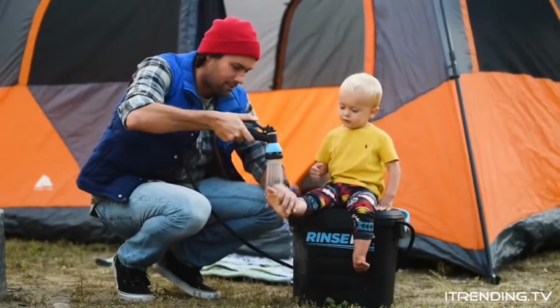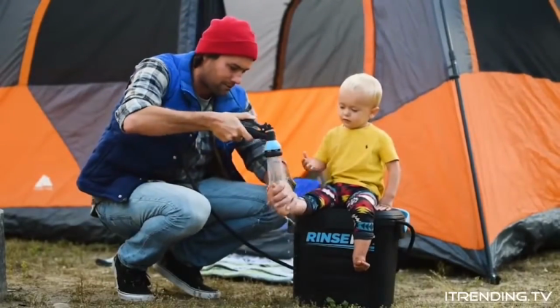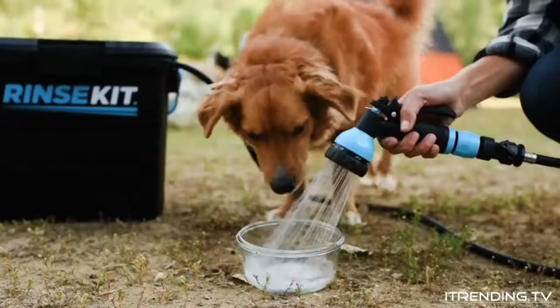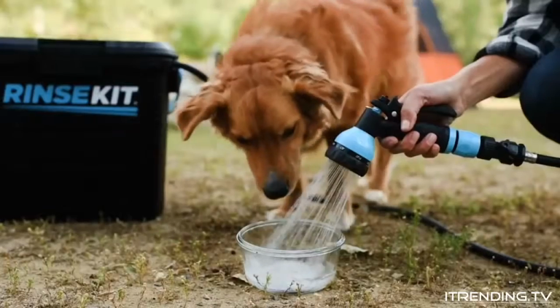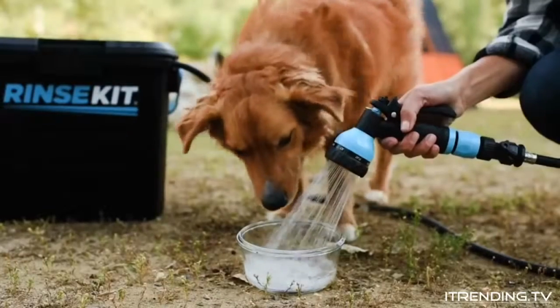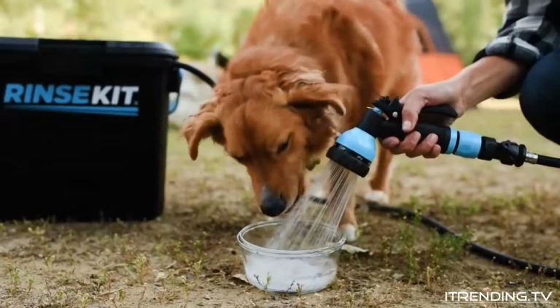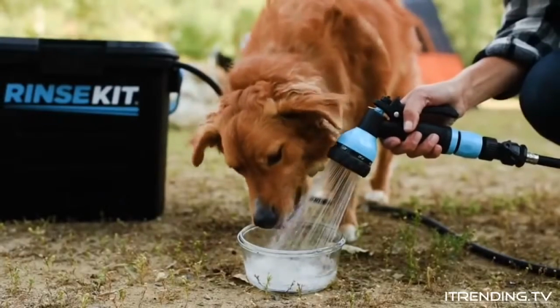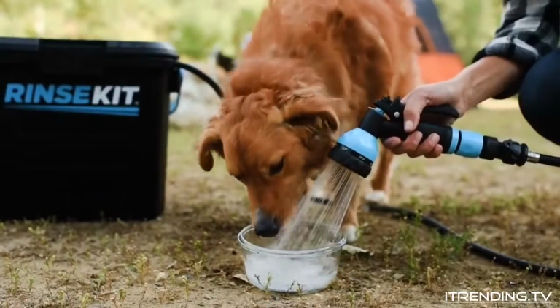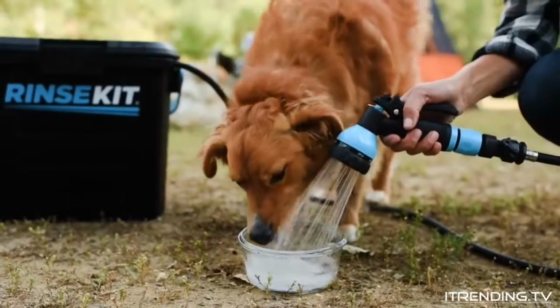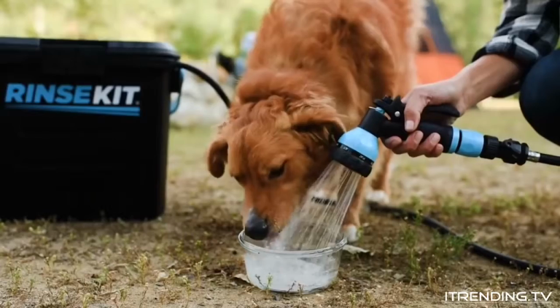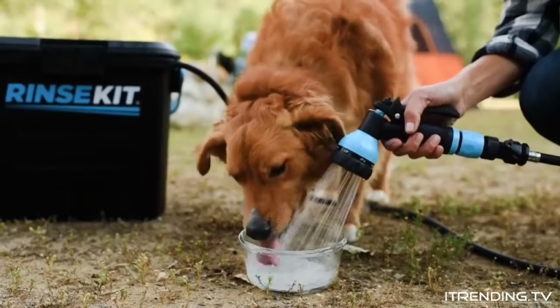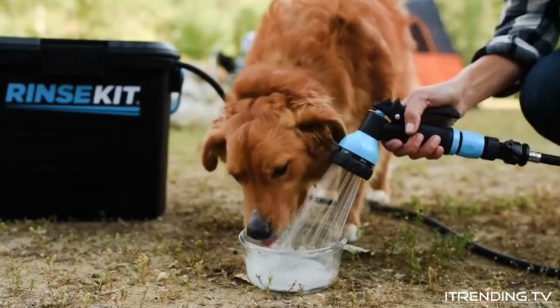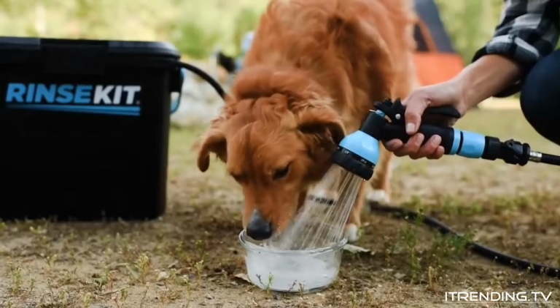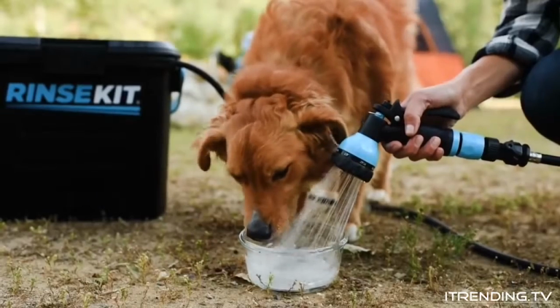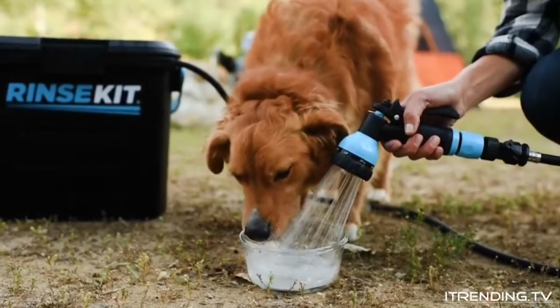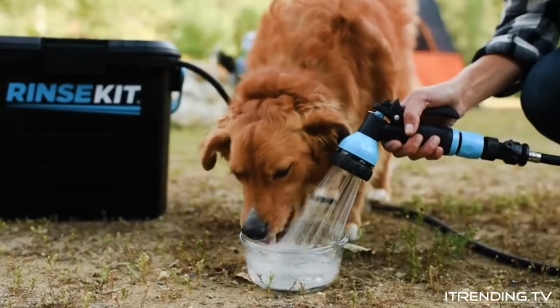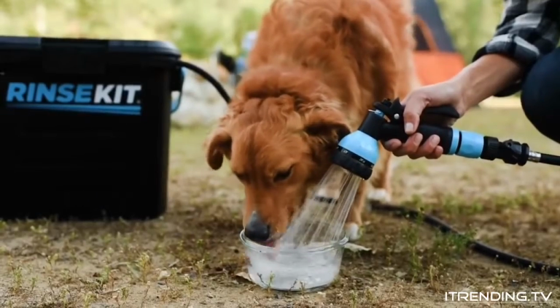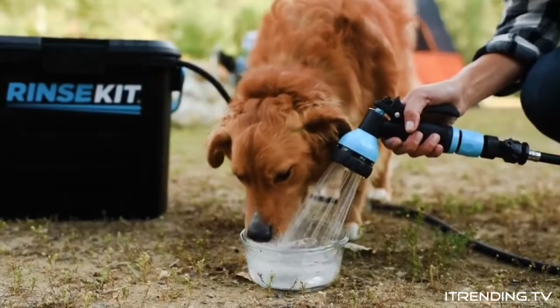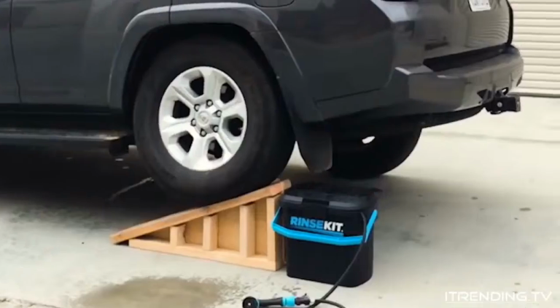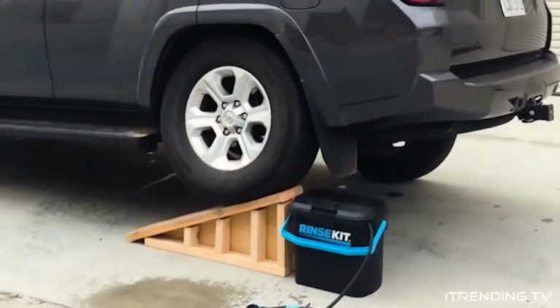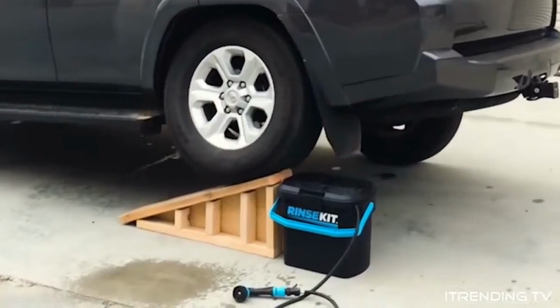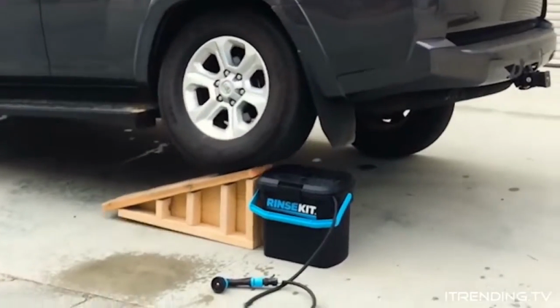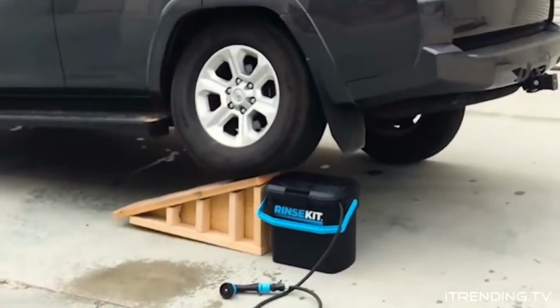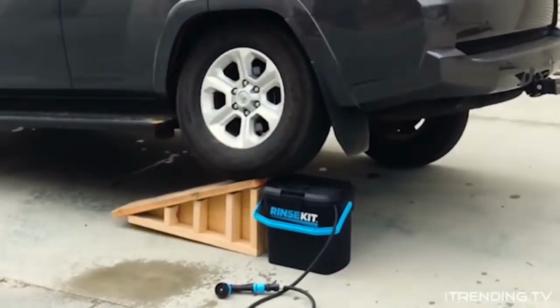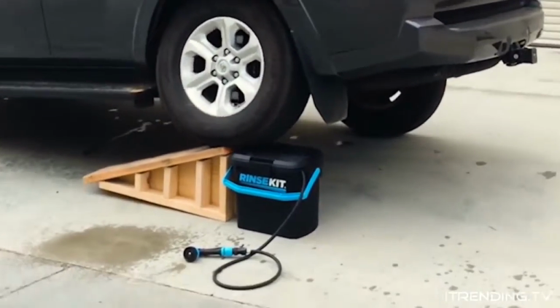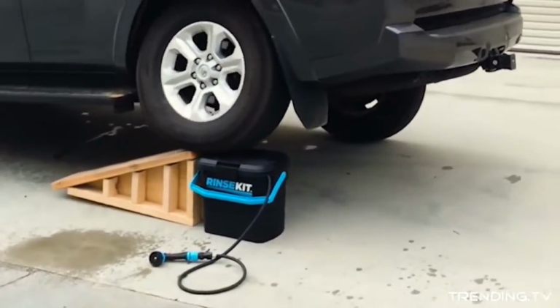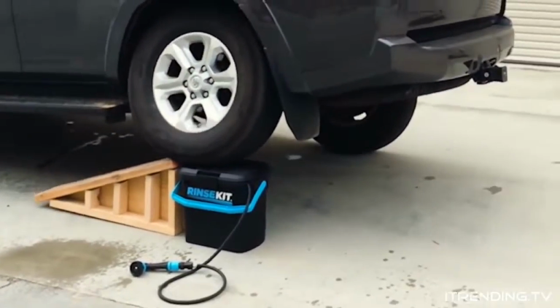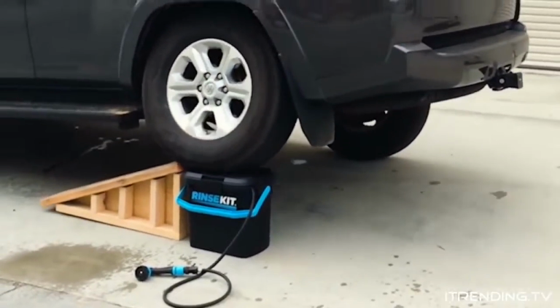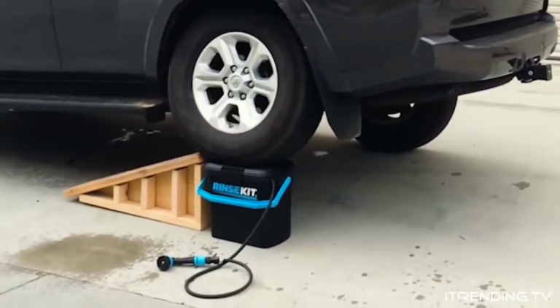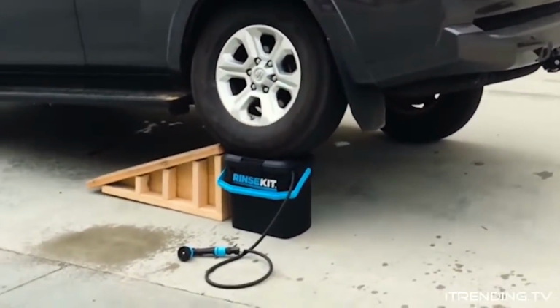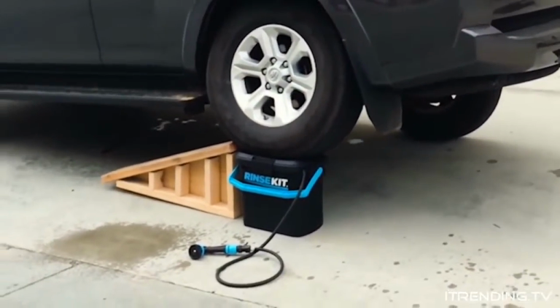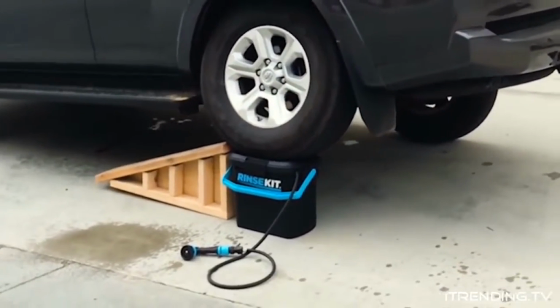Rinse Kit is BPA free, so it's safe to drink out of and it's extremely durable. You really can't hurt this thing.